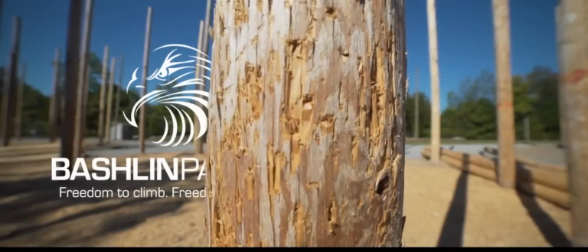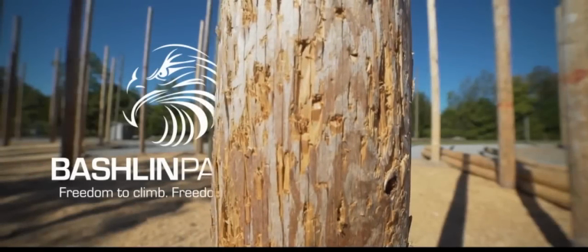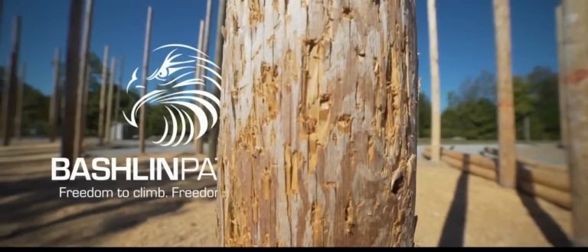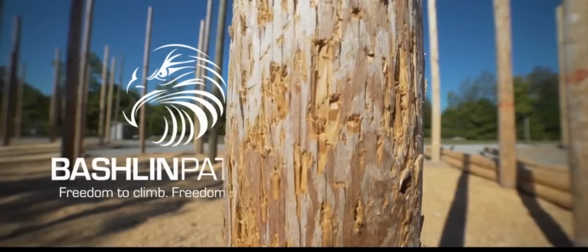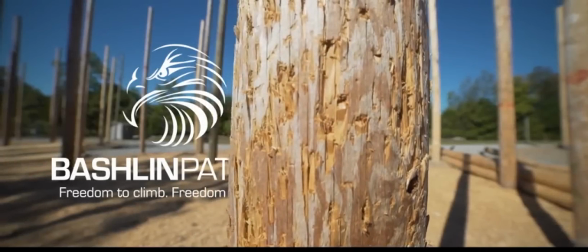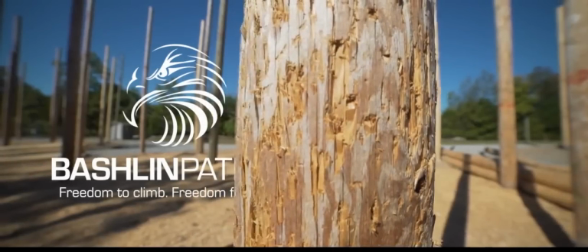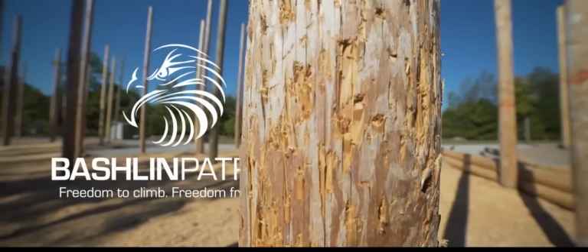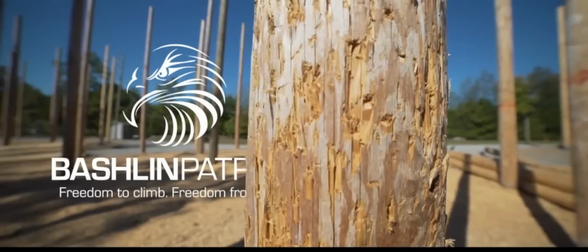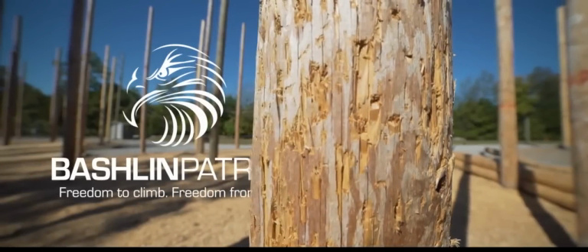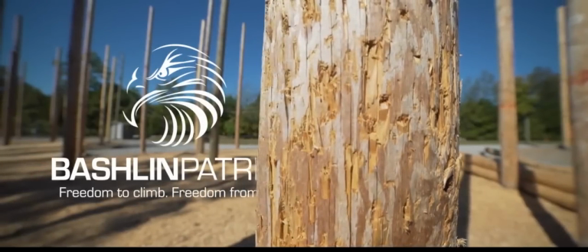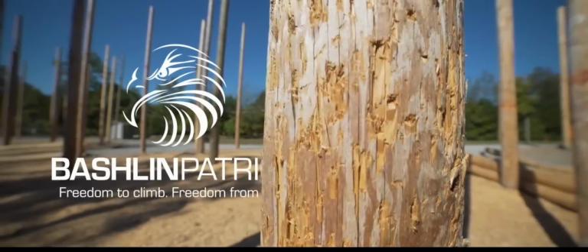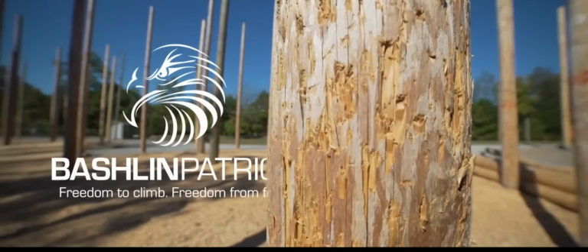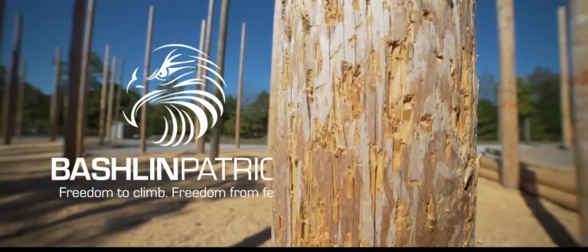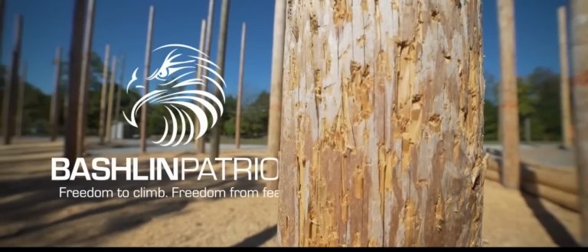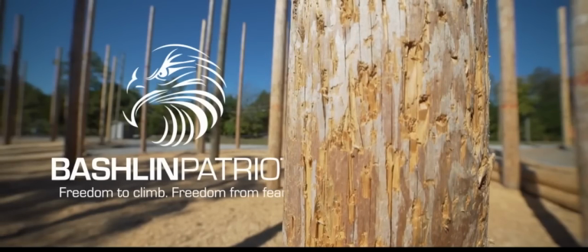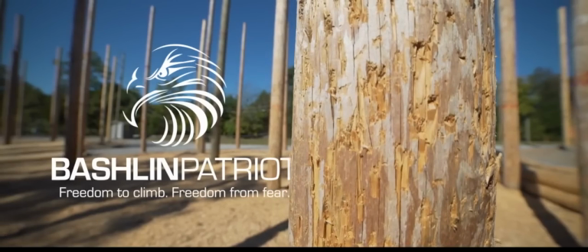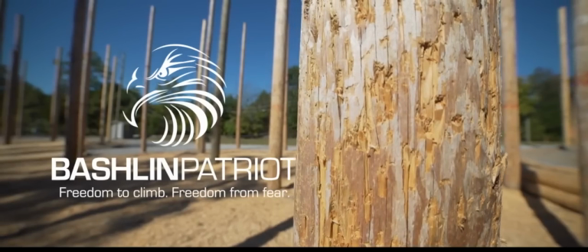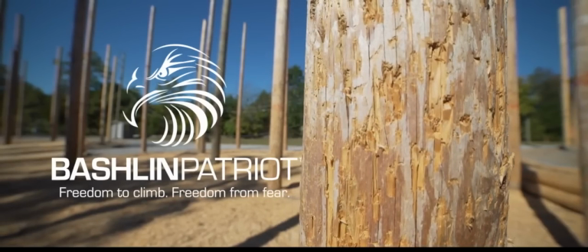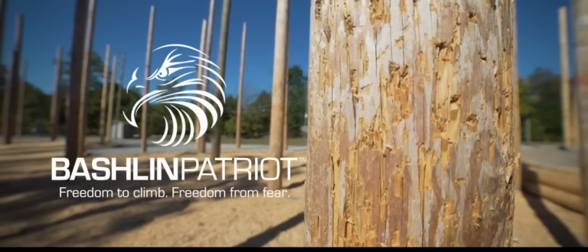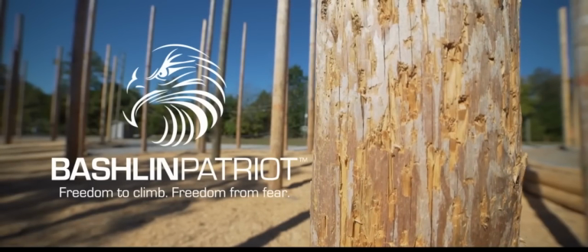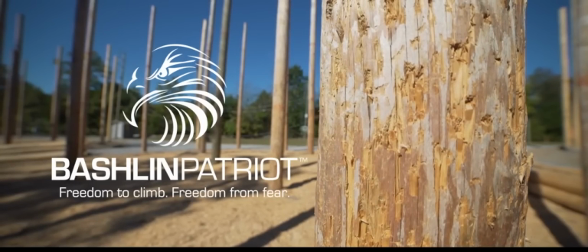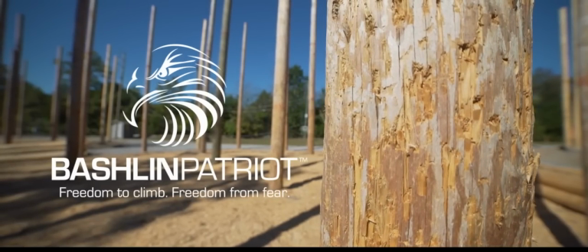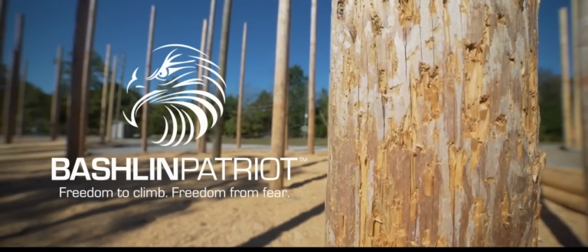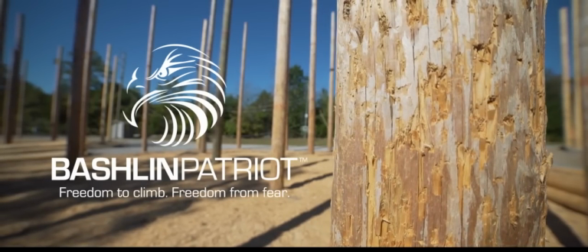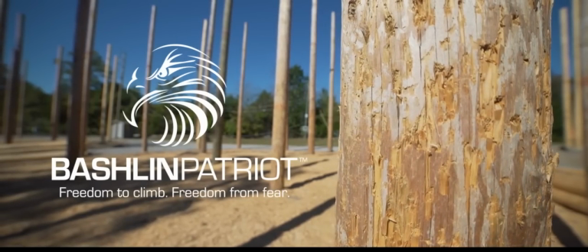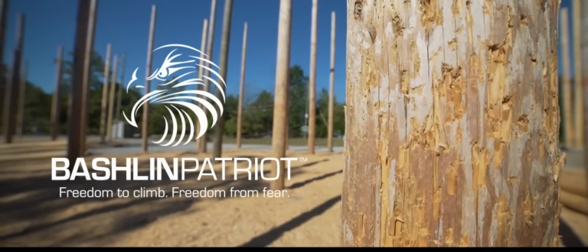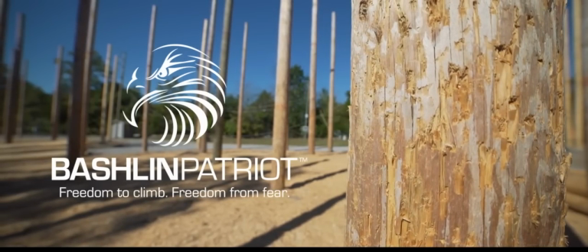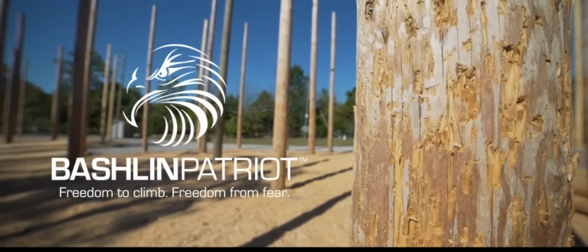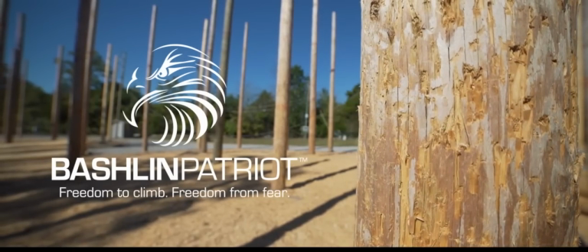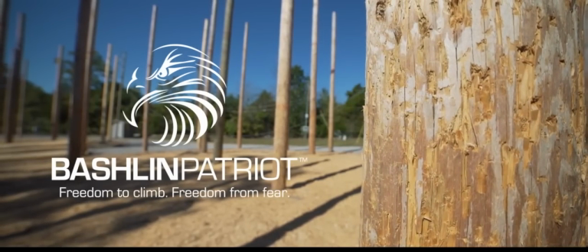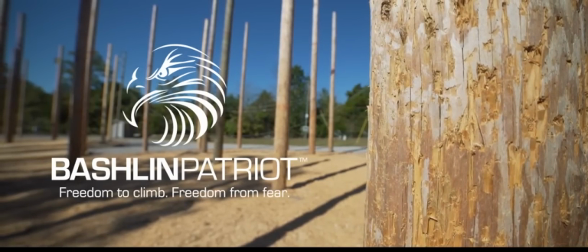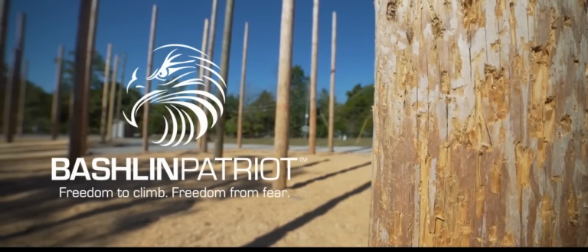These are the instructions for using Bashlin's number 76 Patriot fall restraint system.